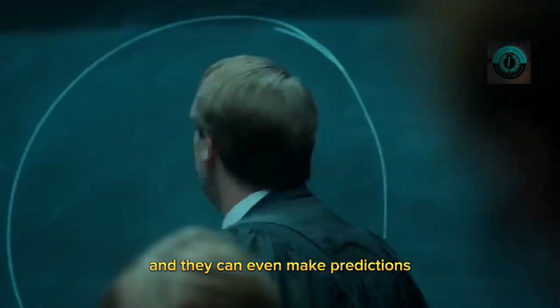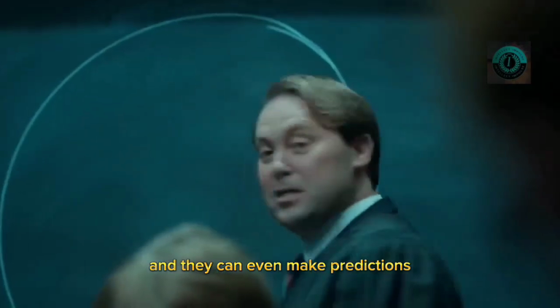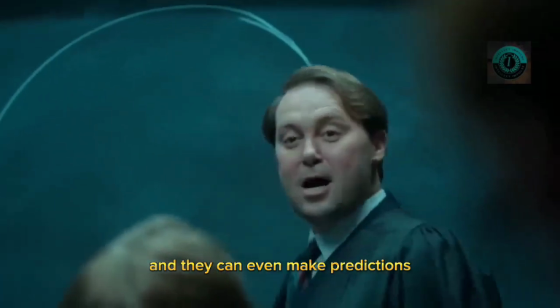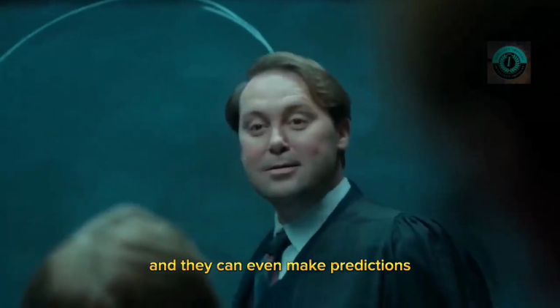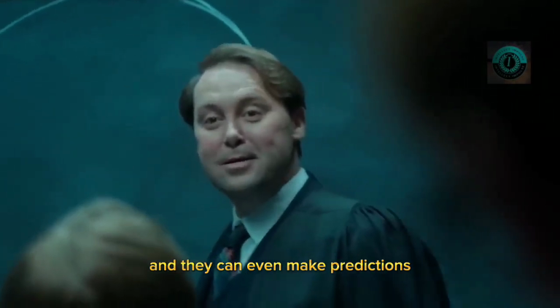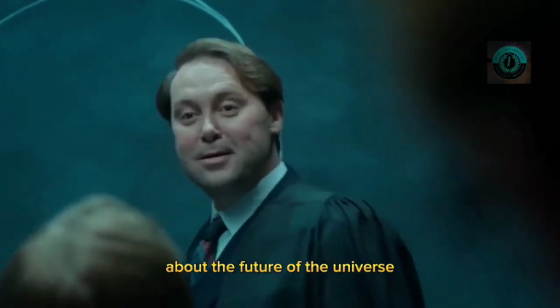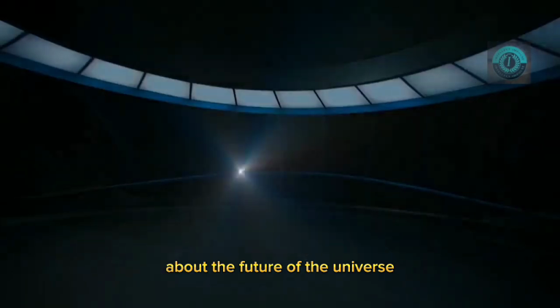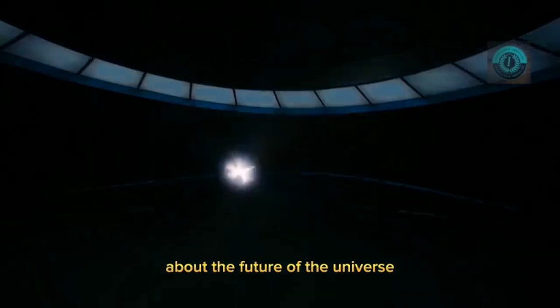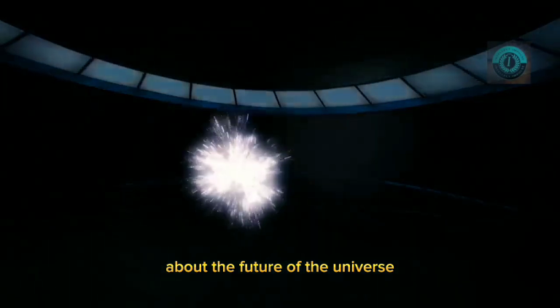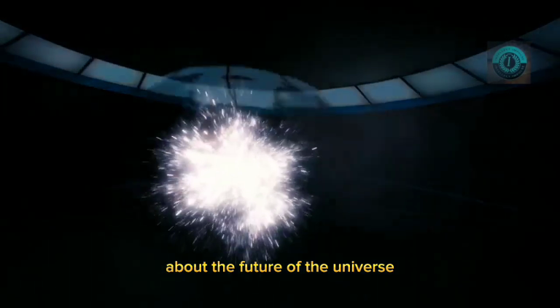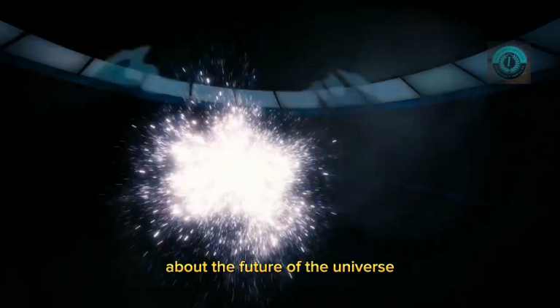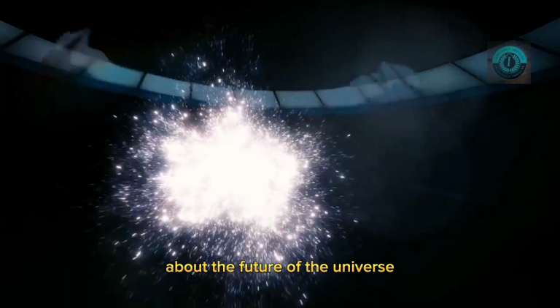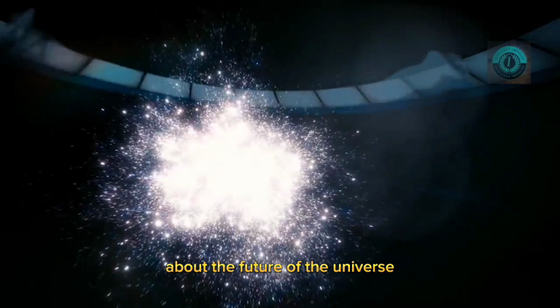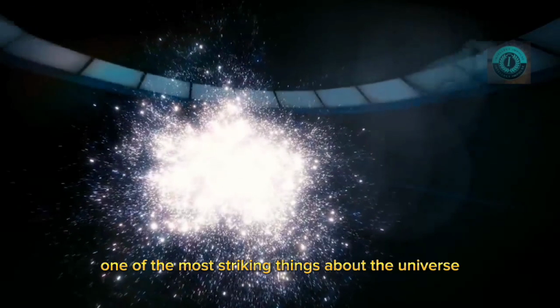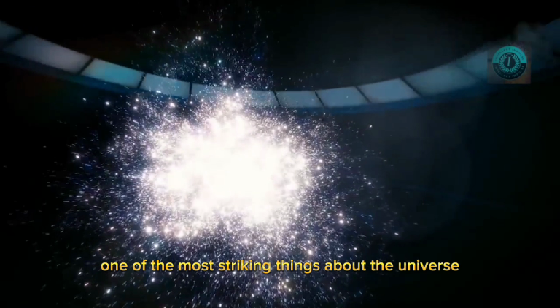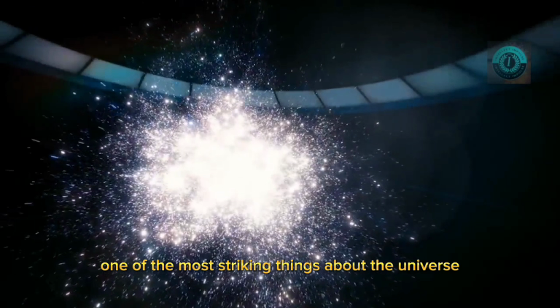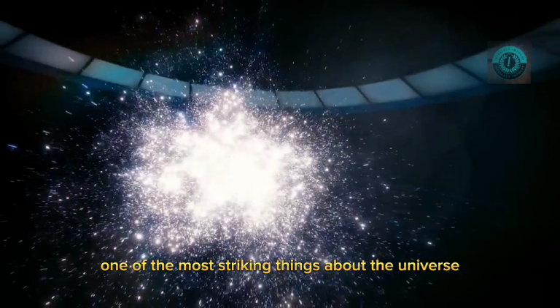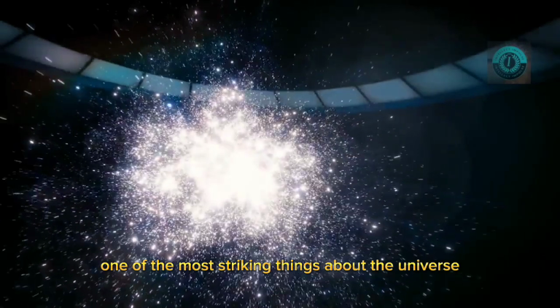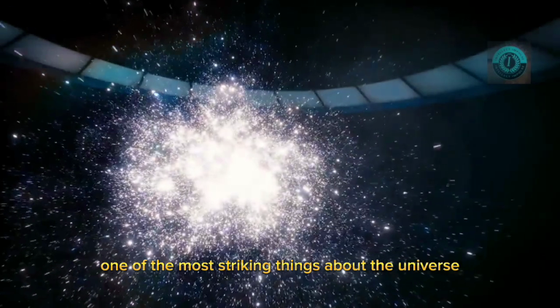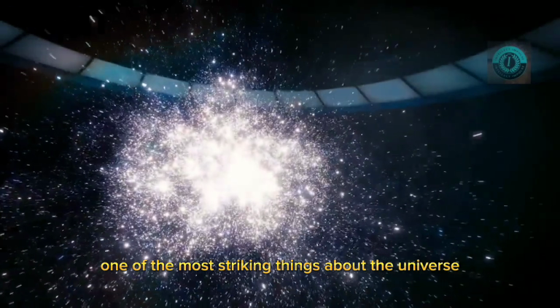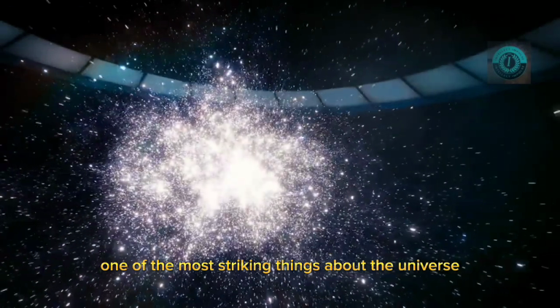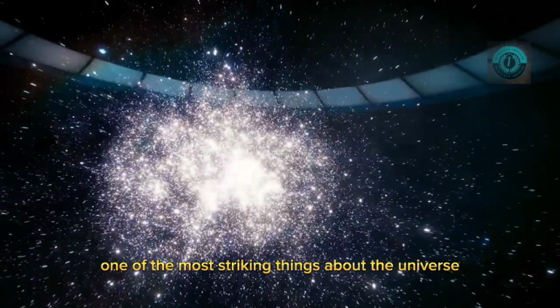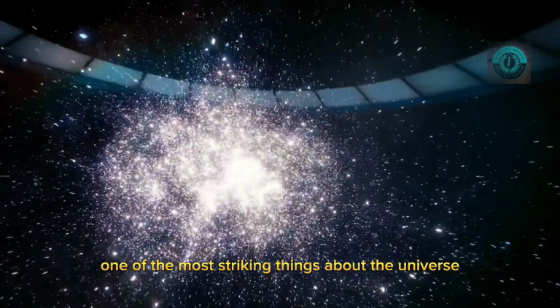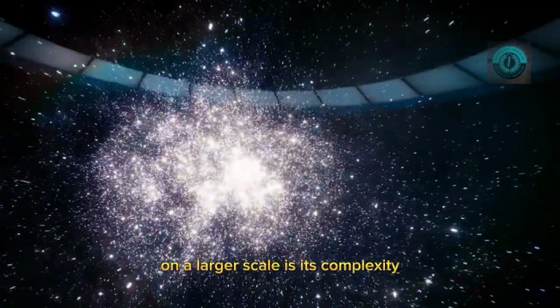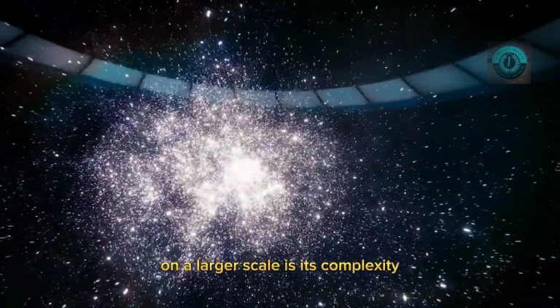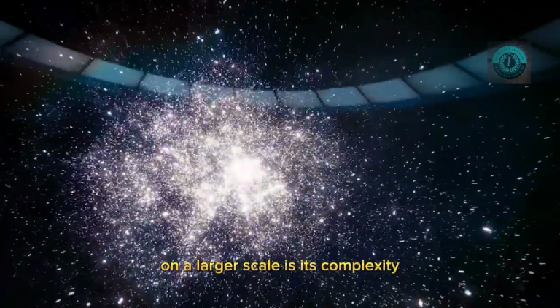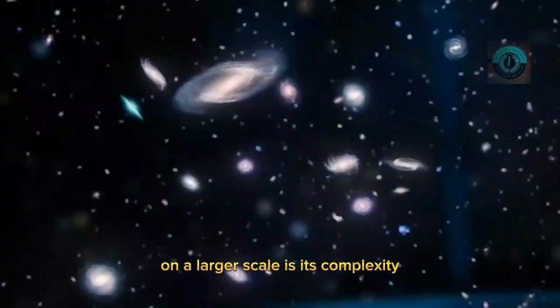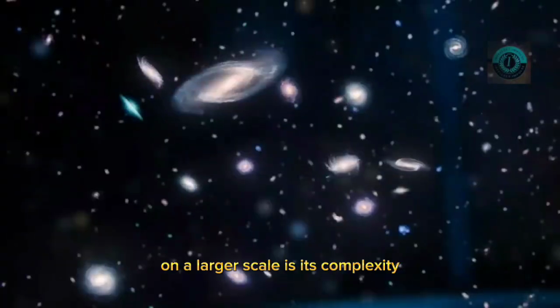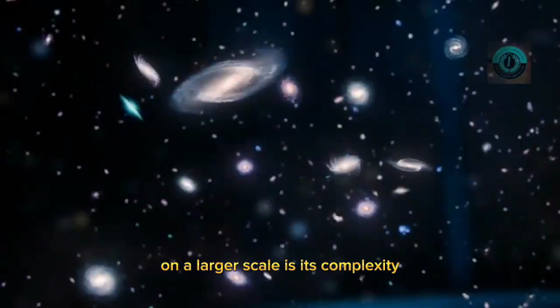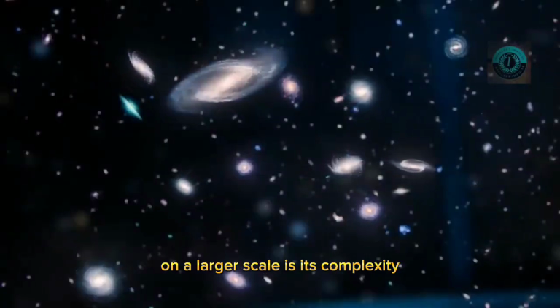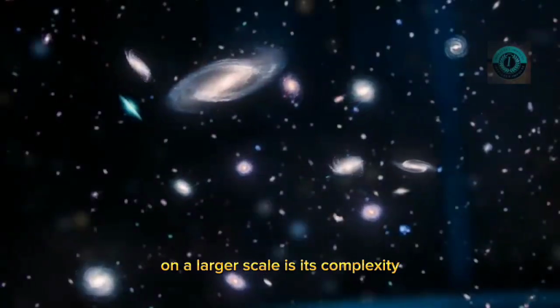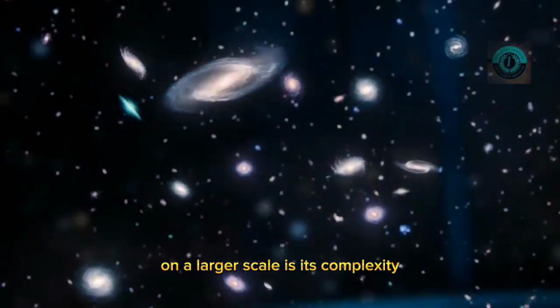Scientists can even make predictions about the future of the universe. One of the most striking things about the universe on a larger scale is its complexity.